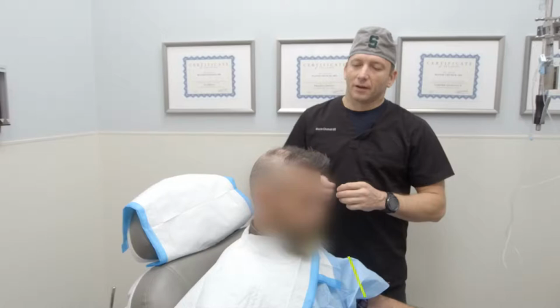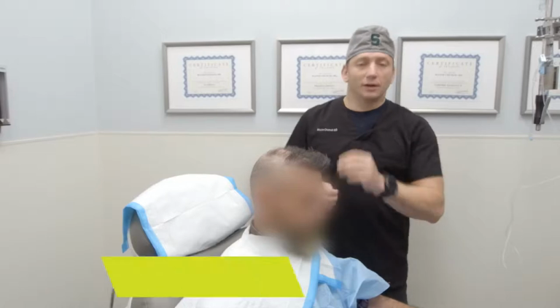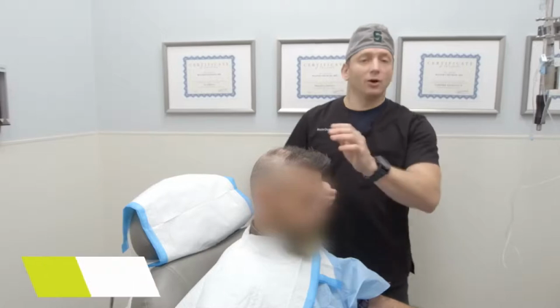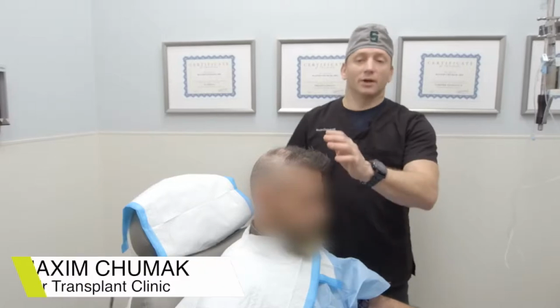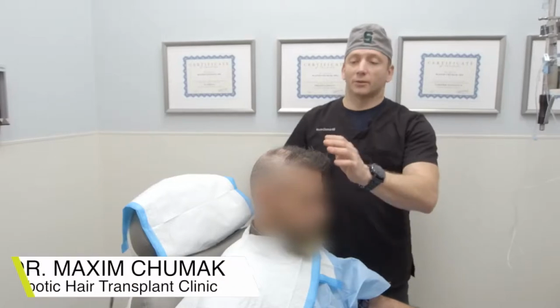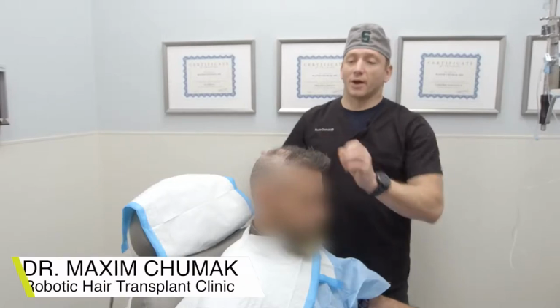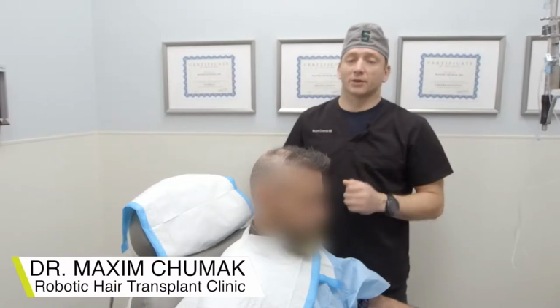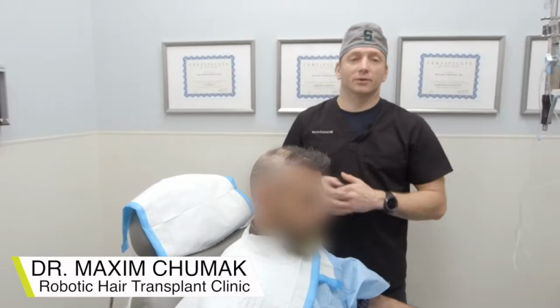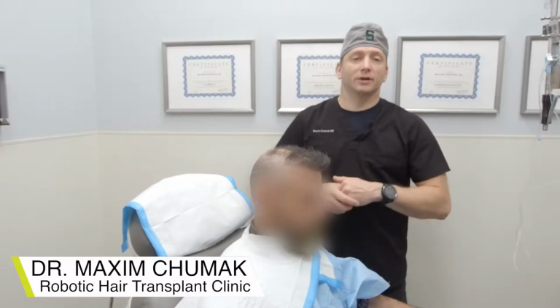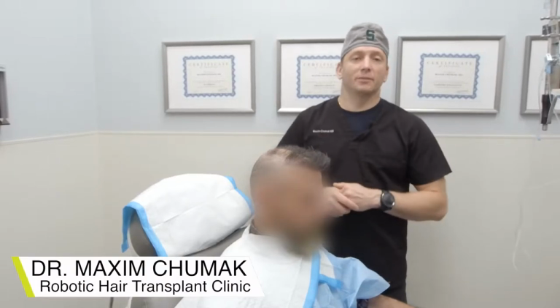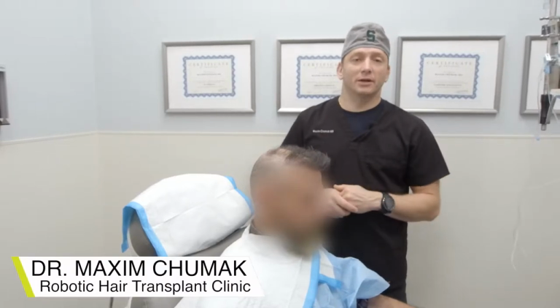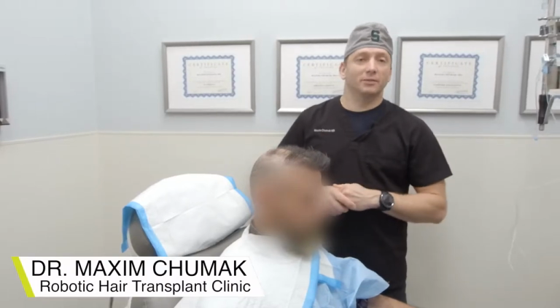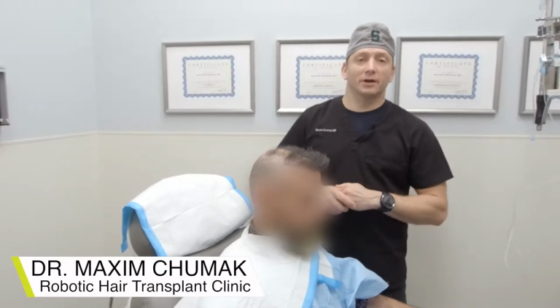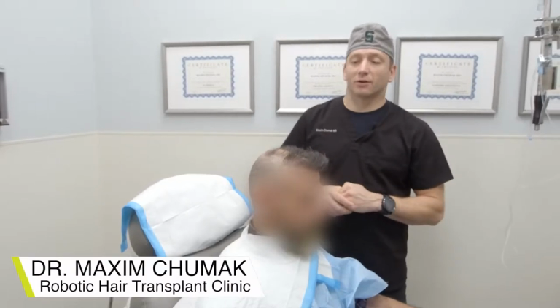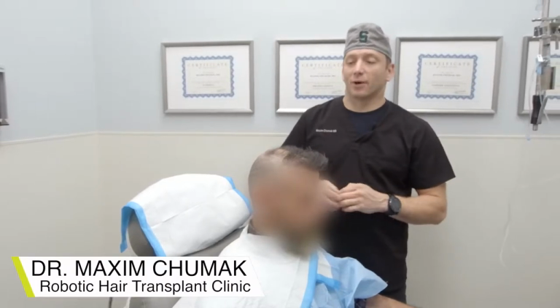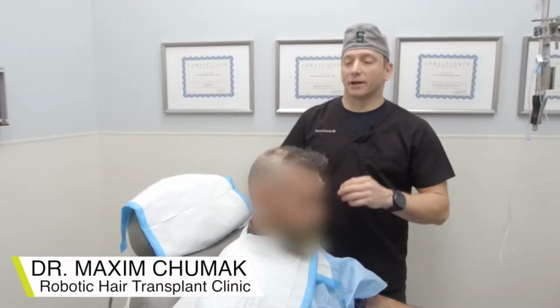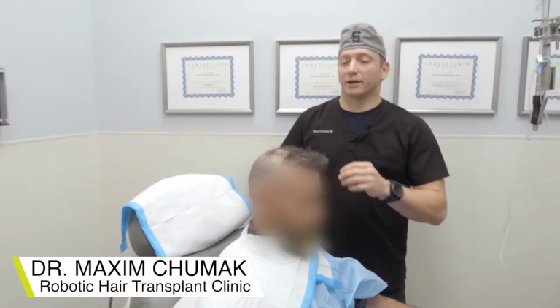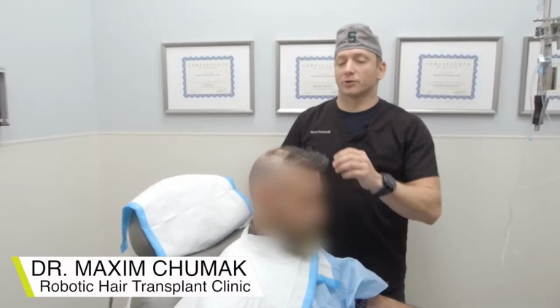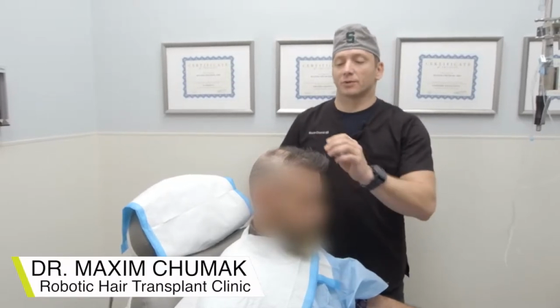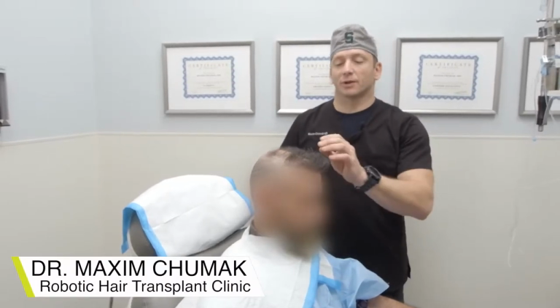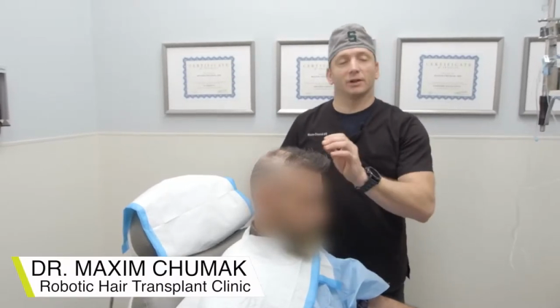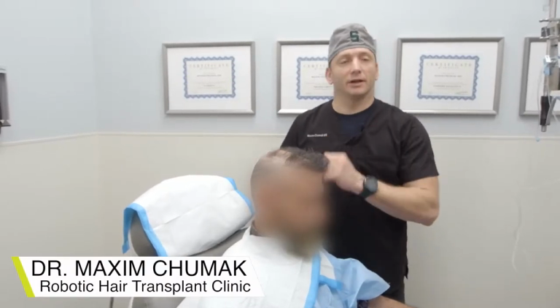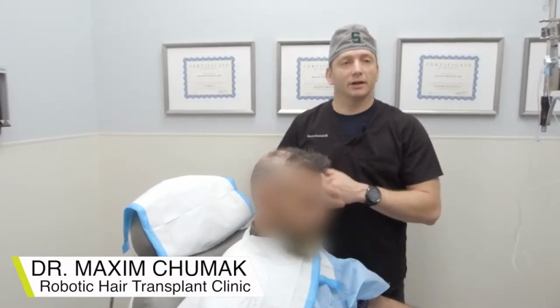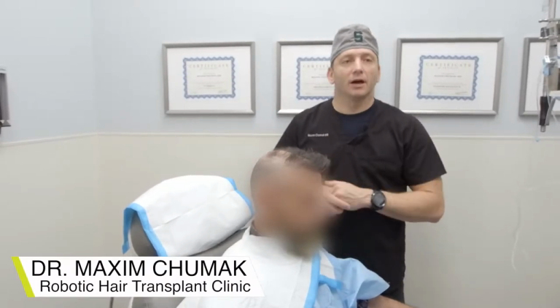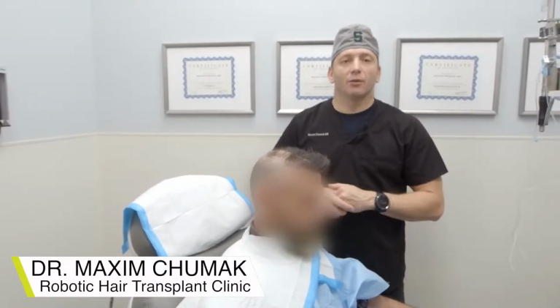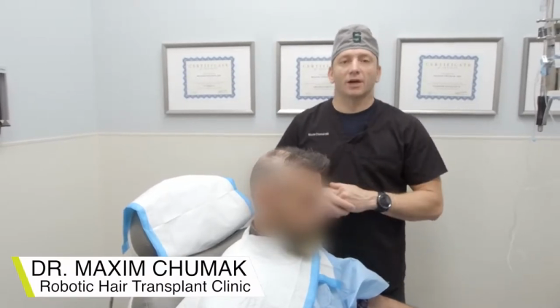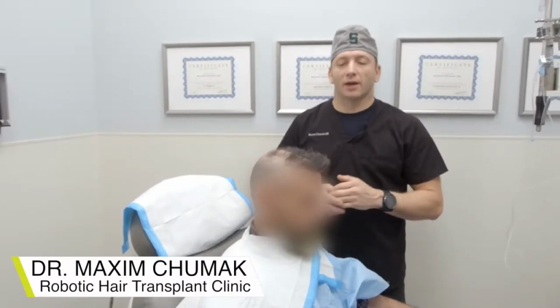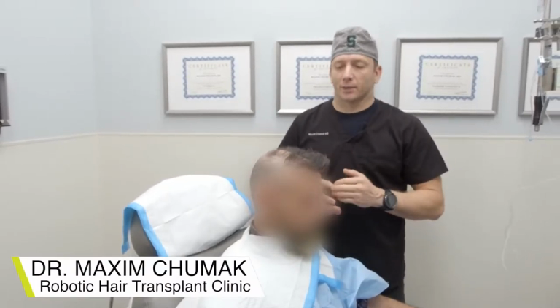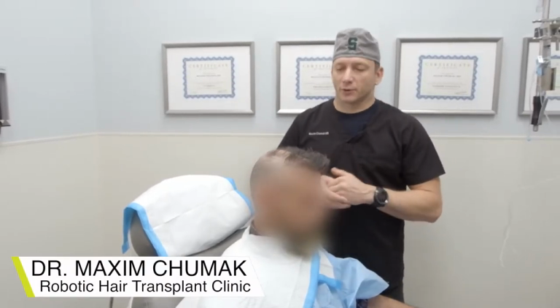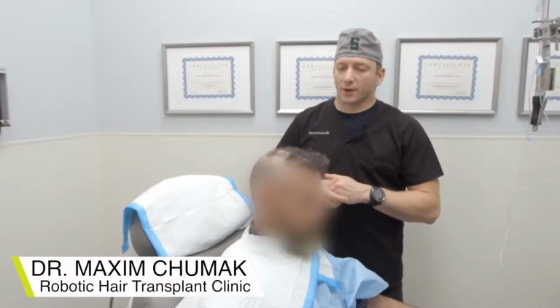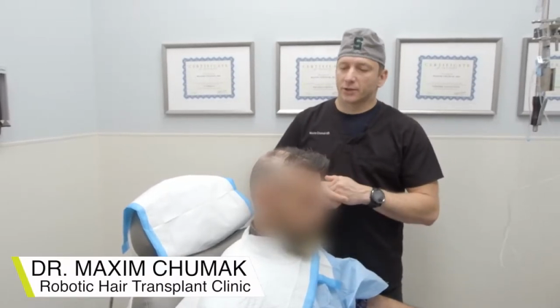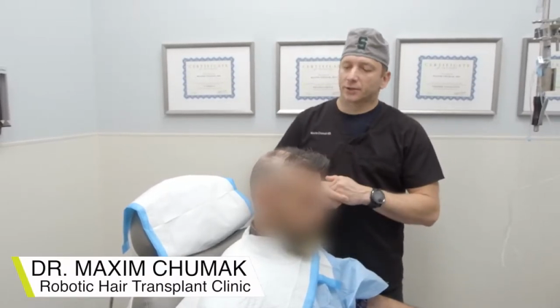Hello, I'm Dr. Max. We're here at Maxi Medical Autobody Hair Transplant Clinic with an anonymous patient.